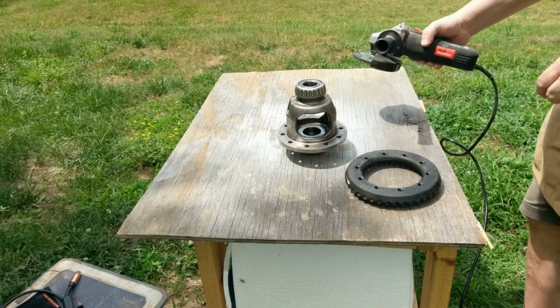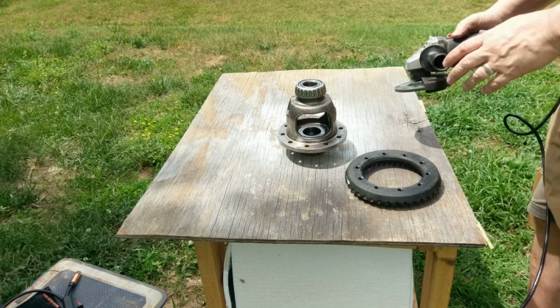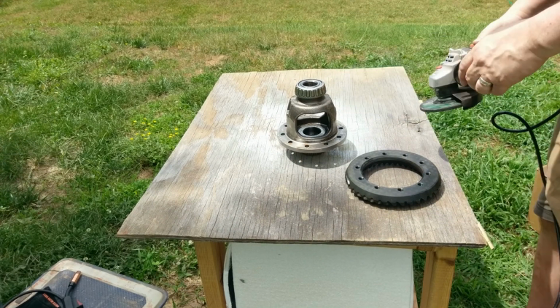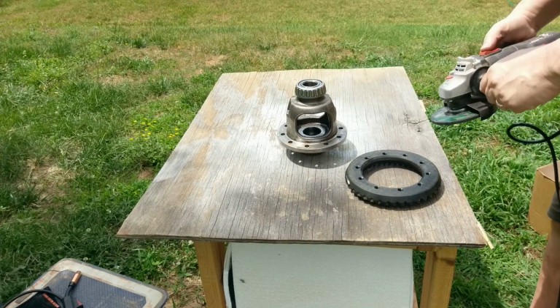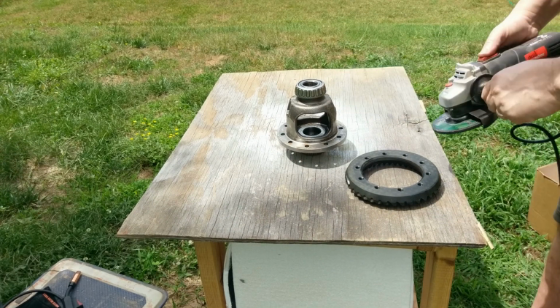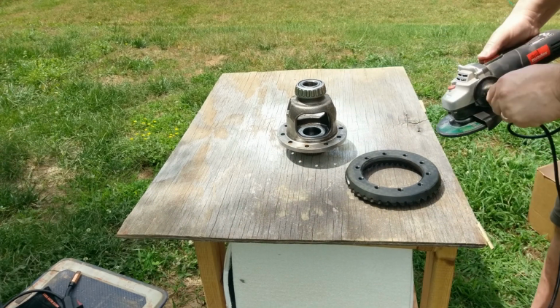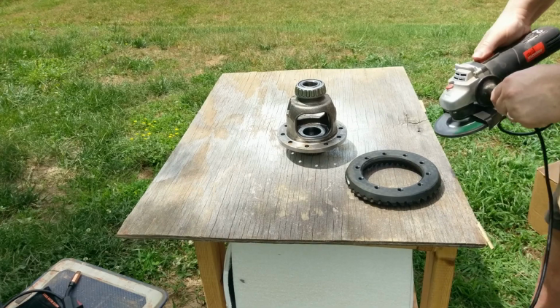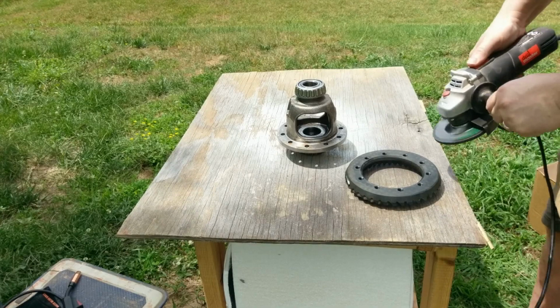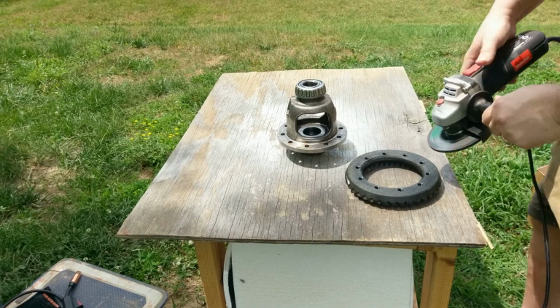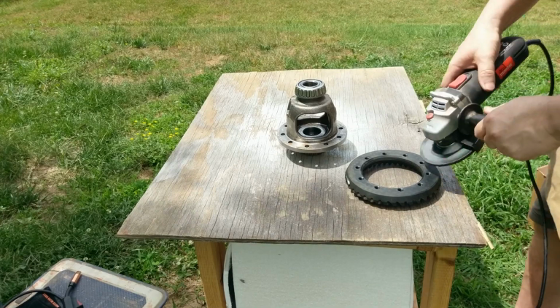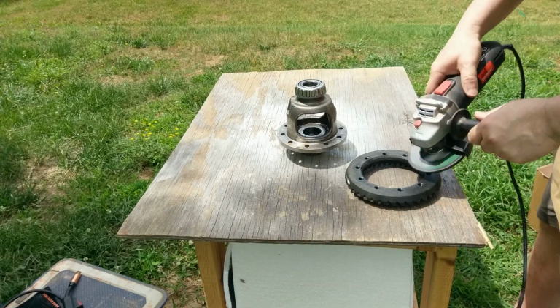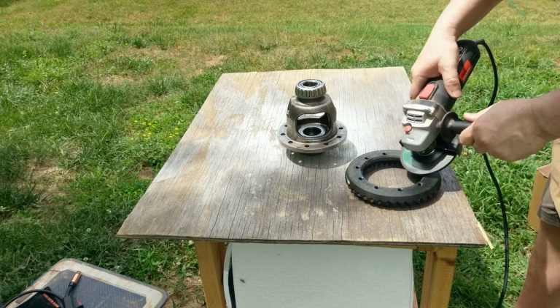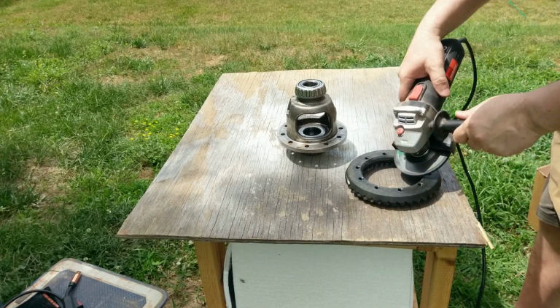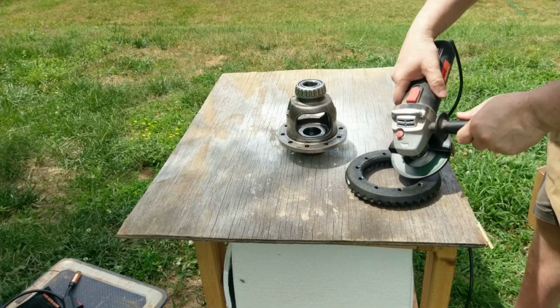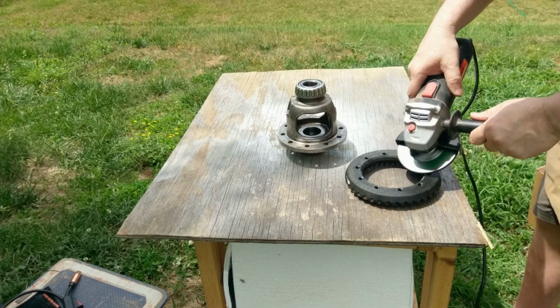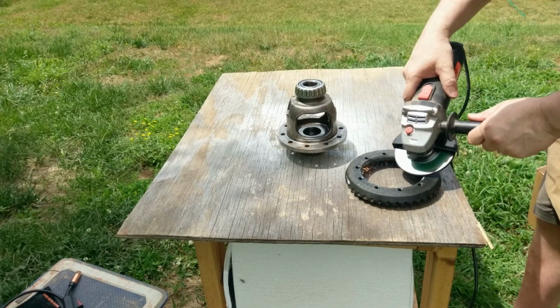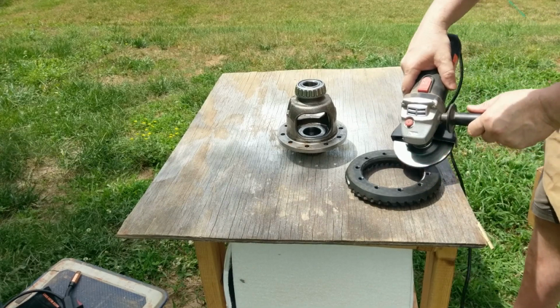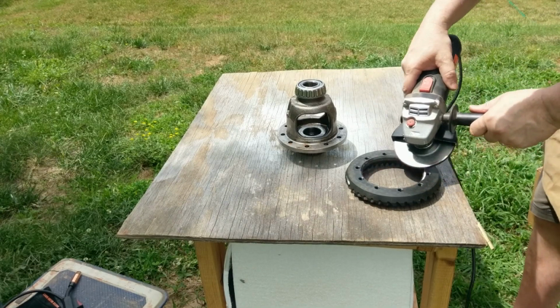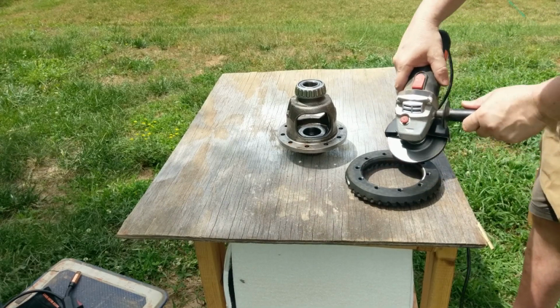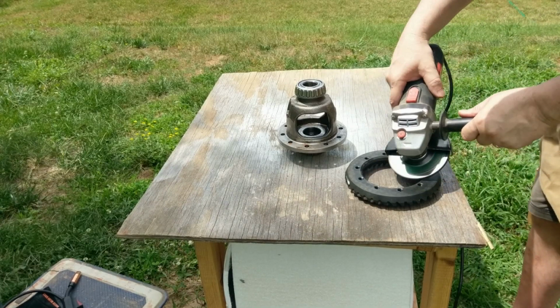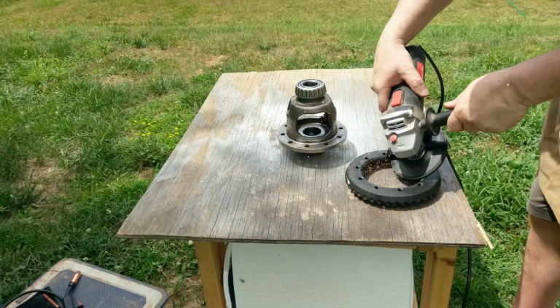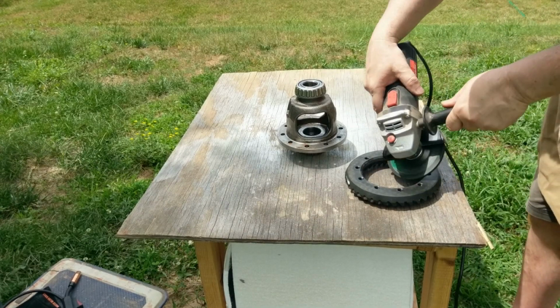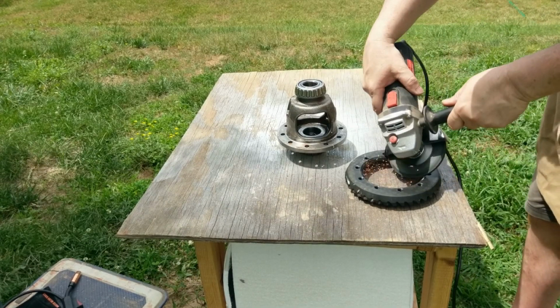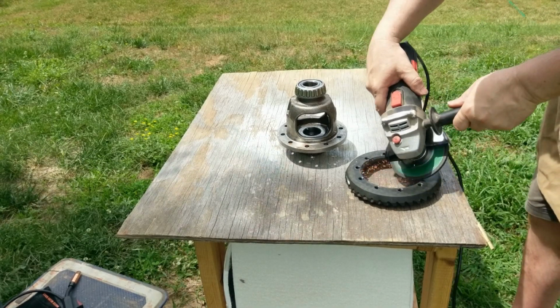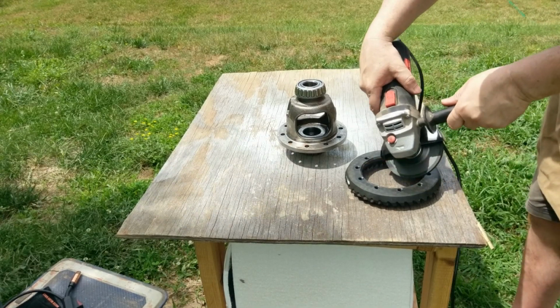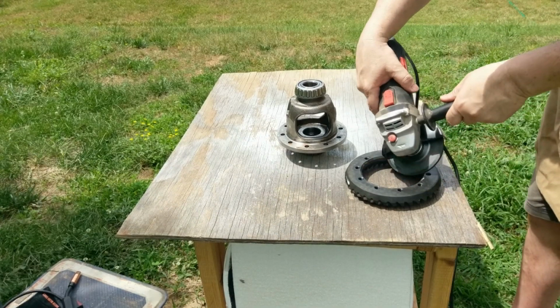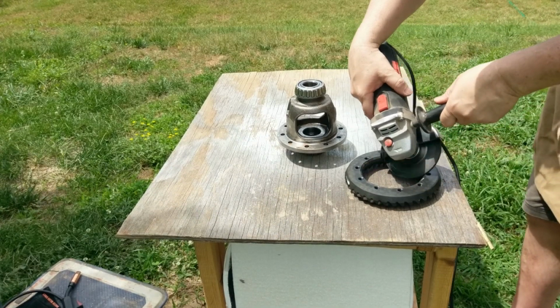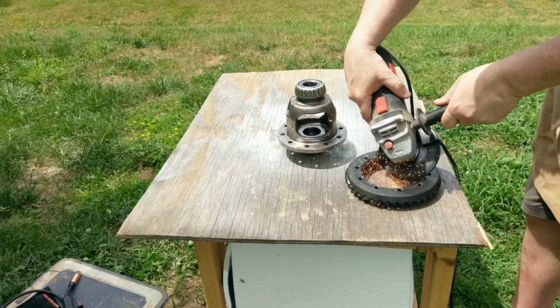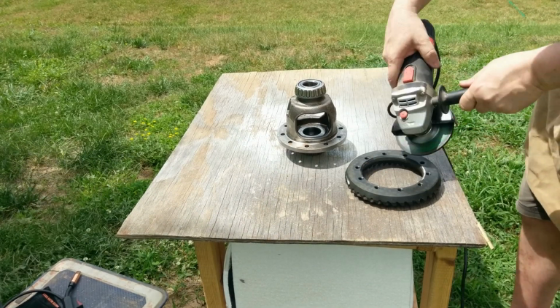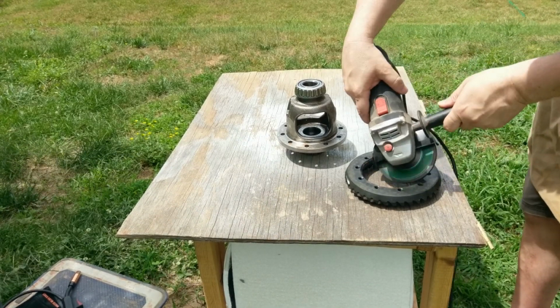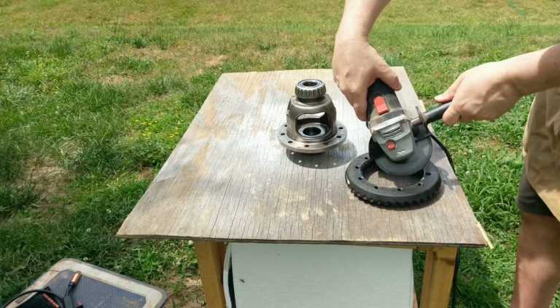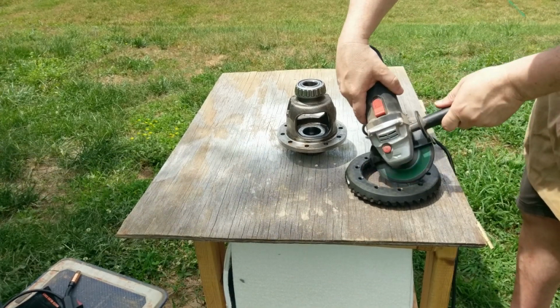Here I'm using an angle grinder just to grind the surface of the pieces that I'll weld together.